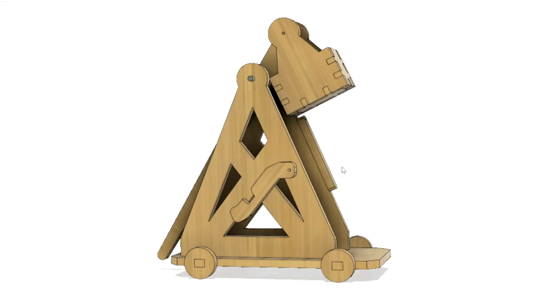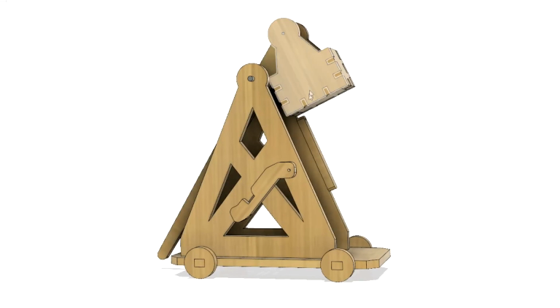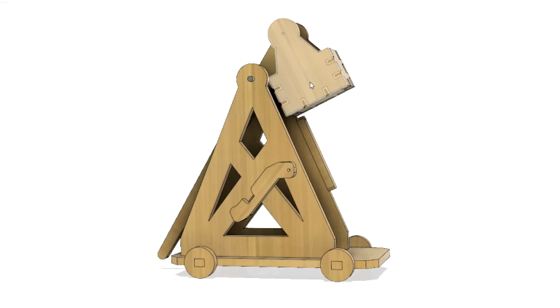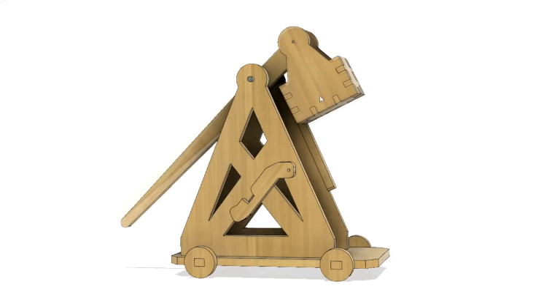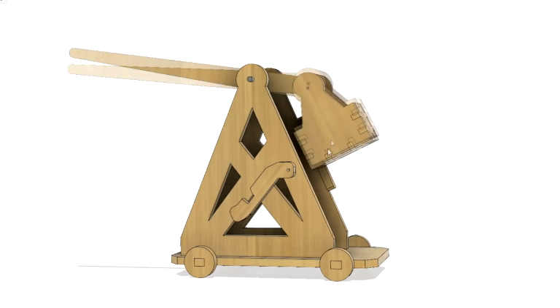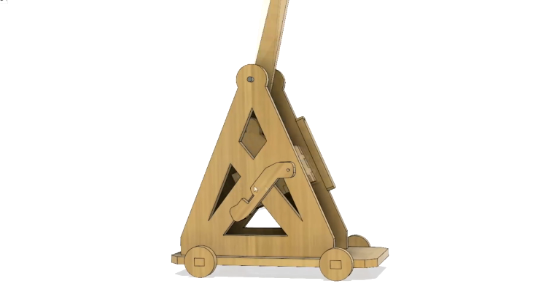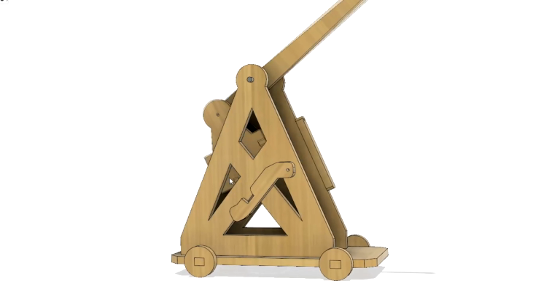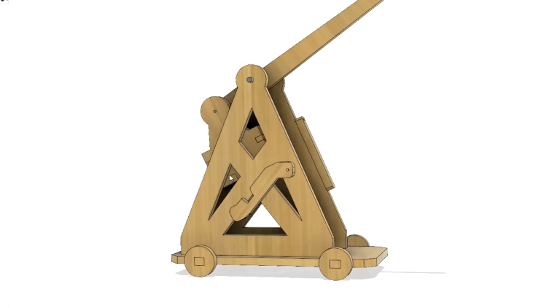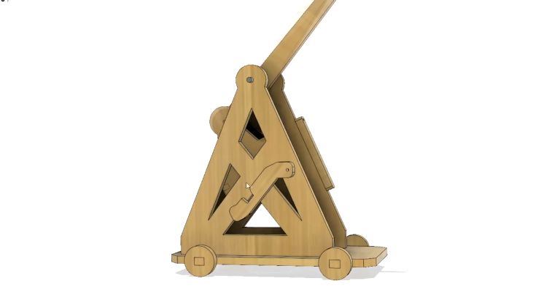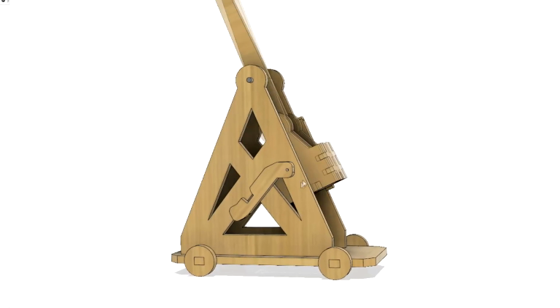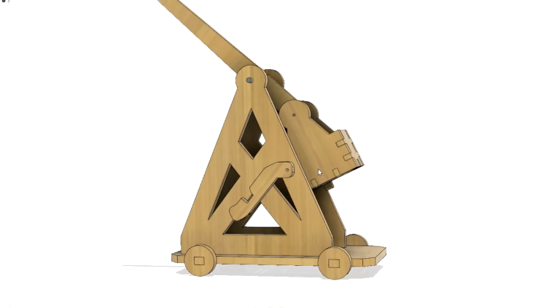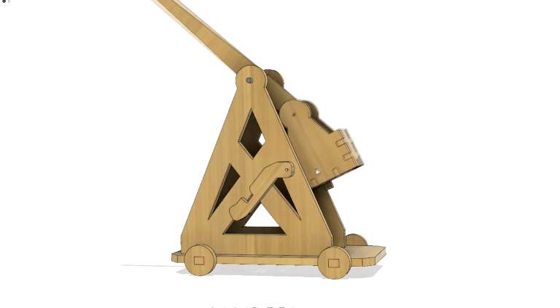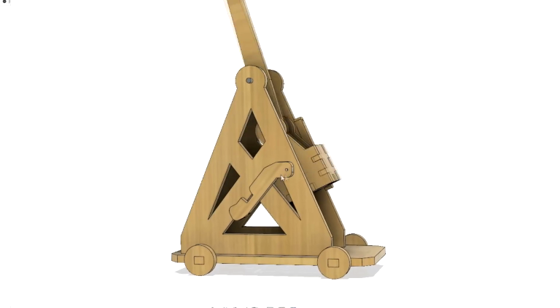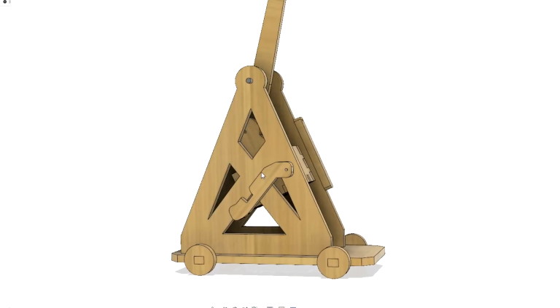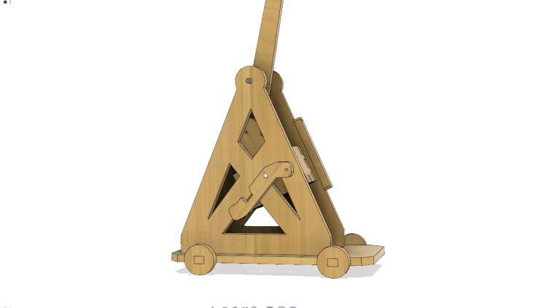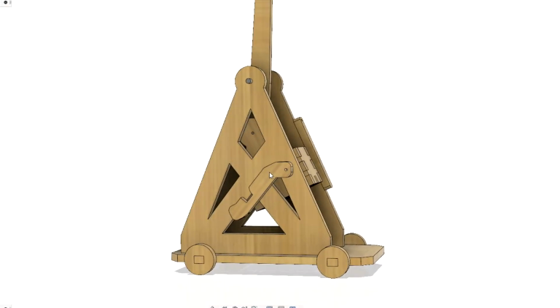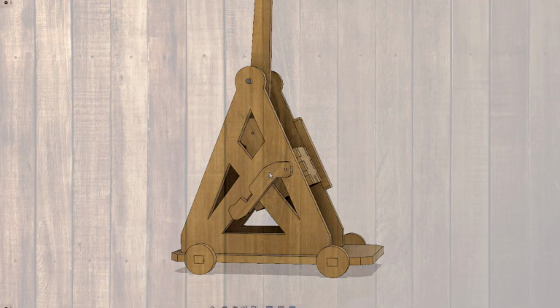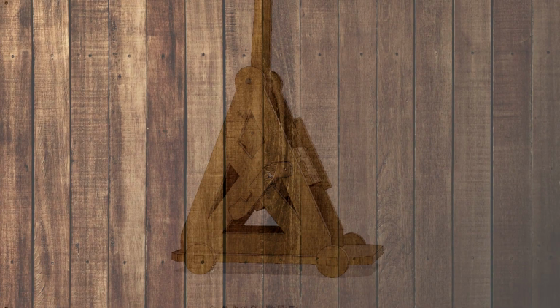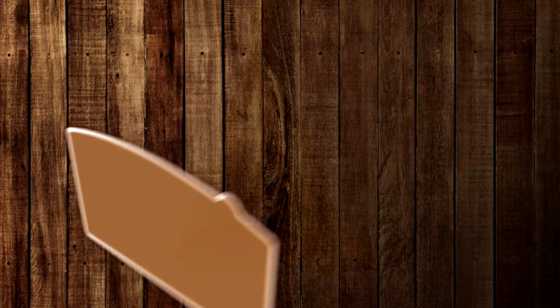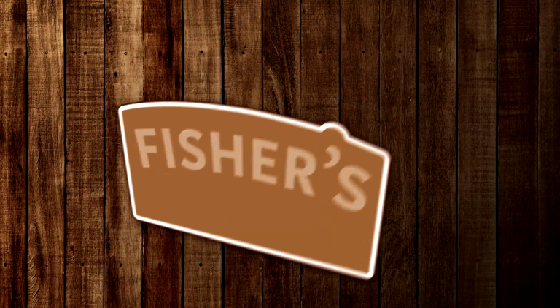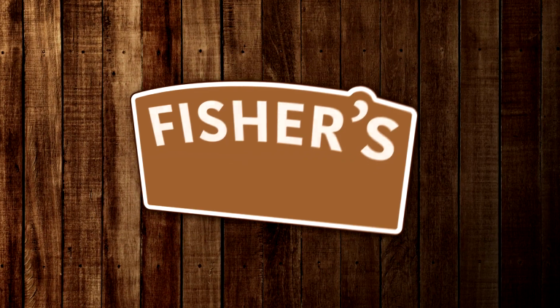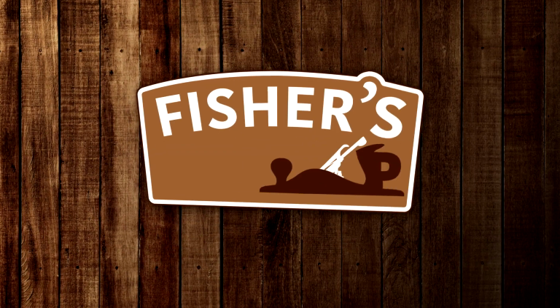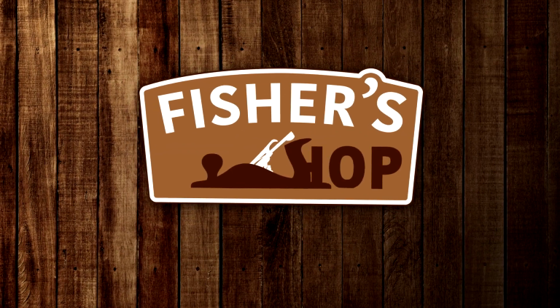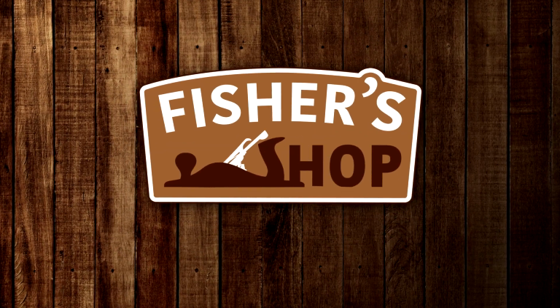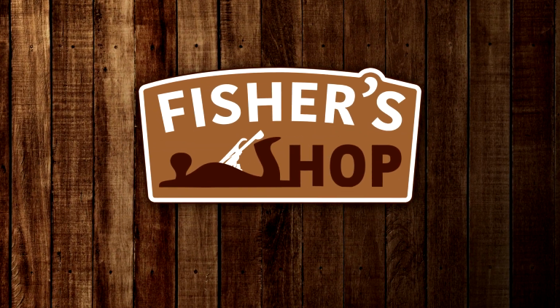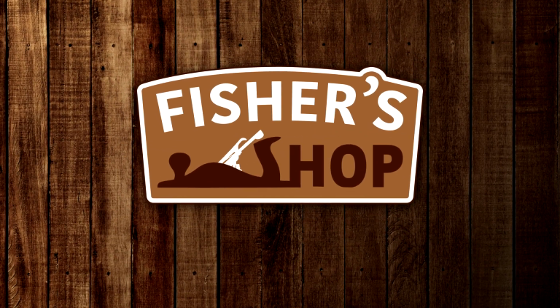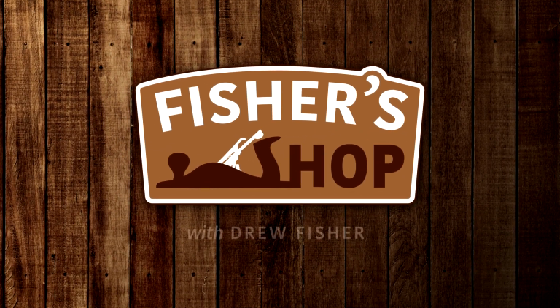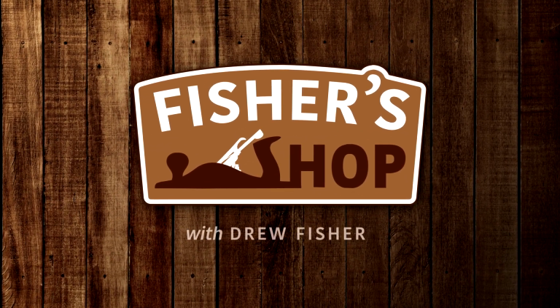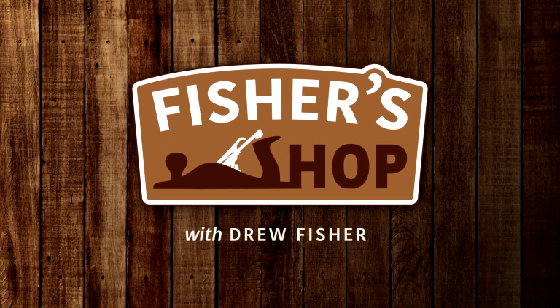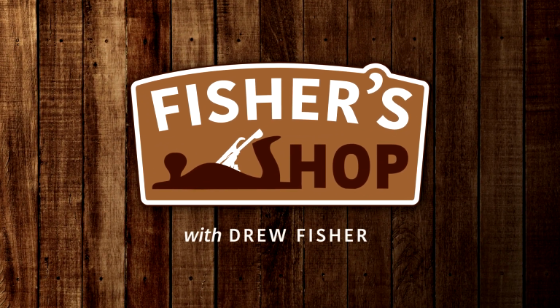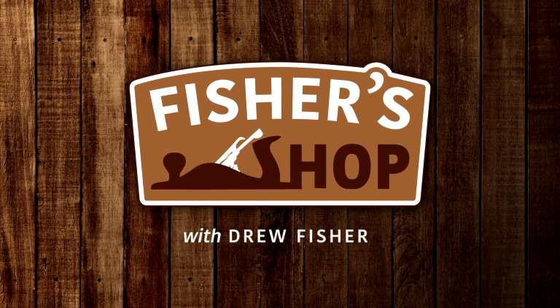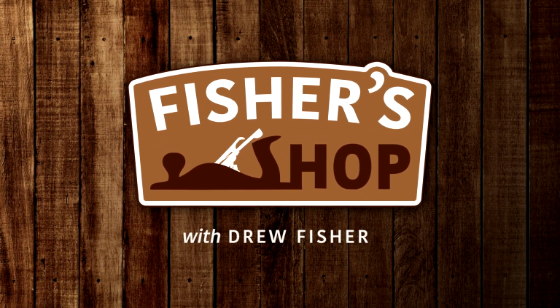So this is what I'll be making today — a couple of trebuchets to play with in the backyard, and to ward off any potential enemy invaders.